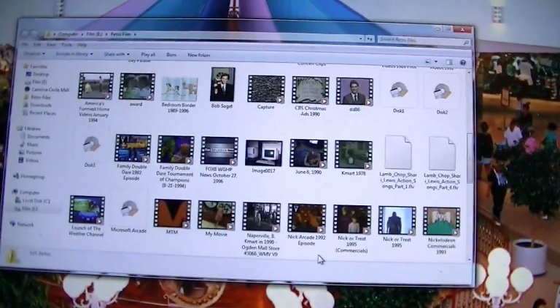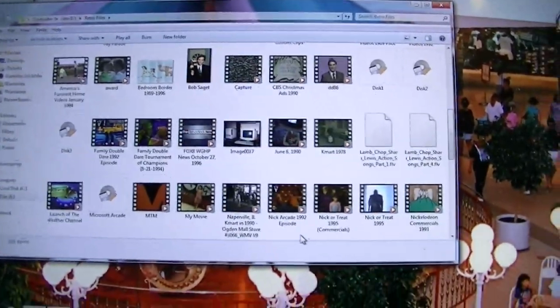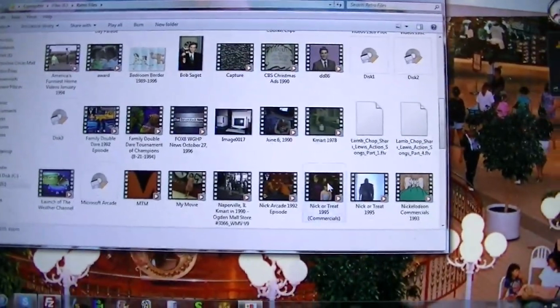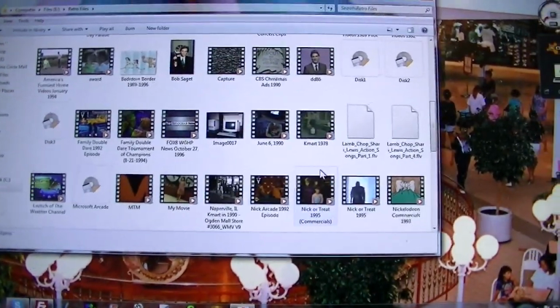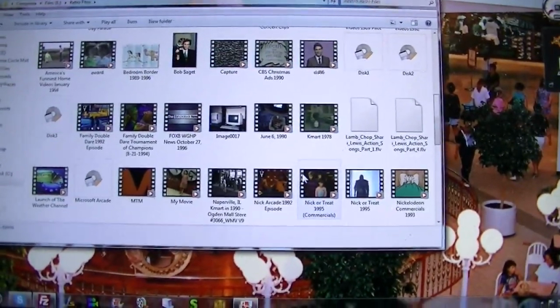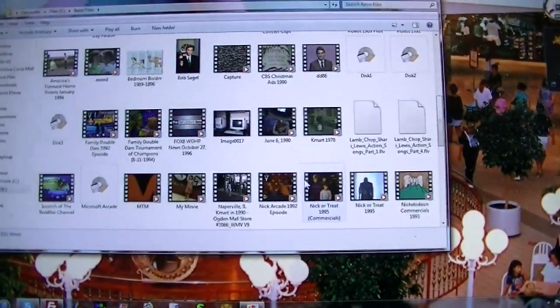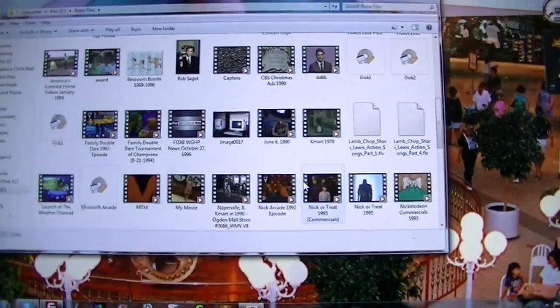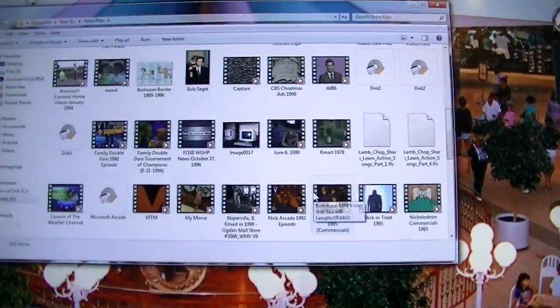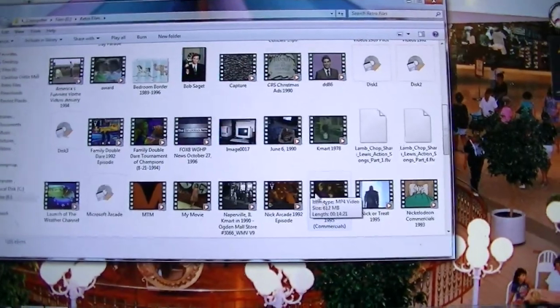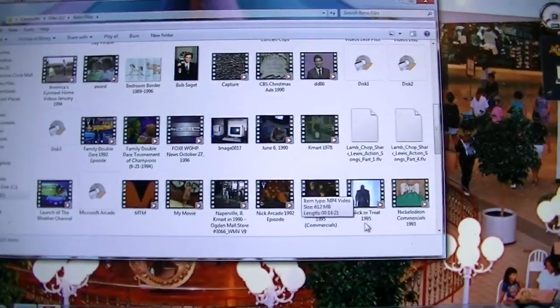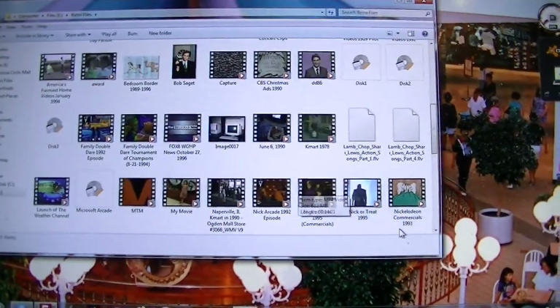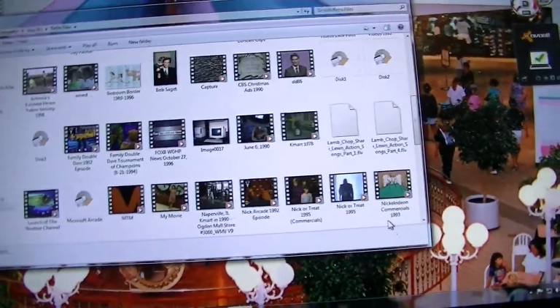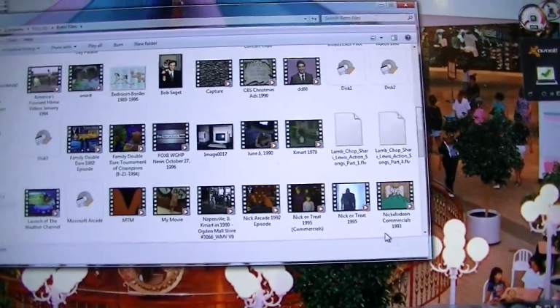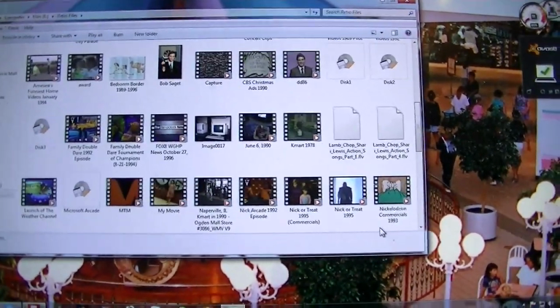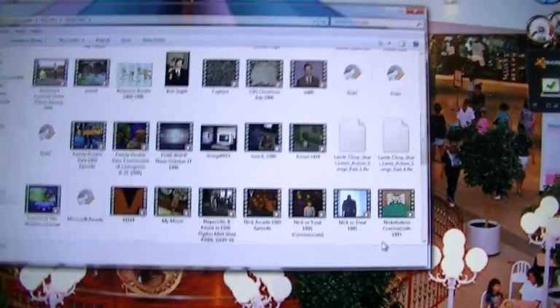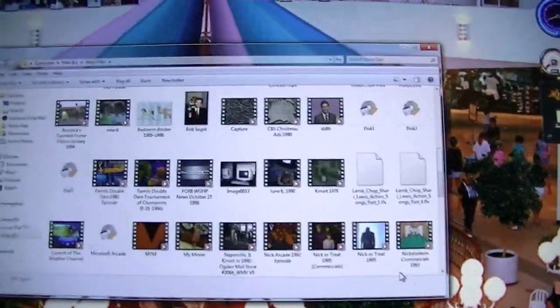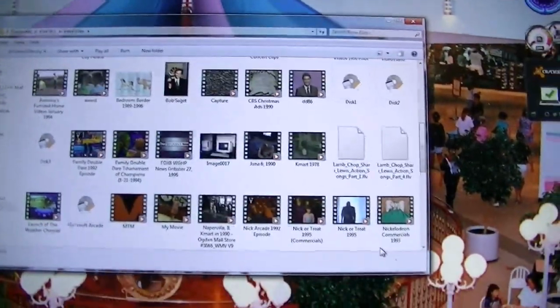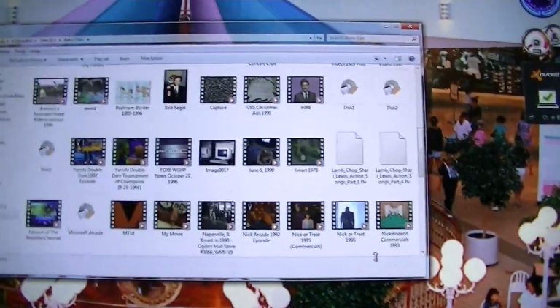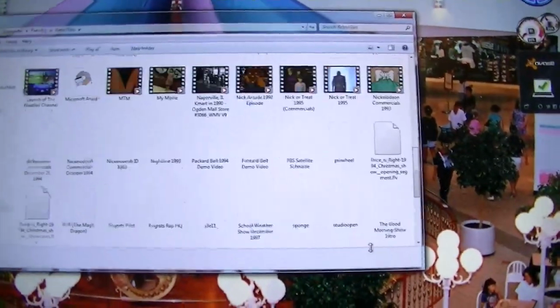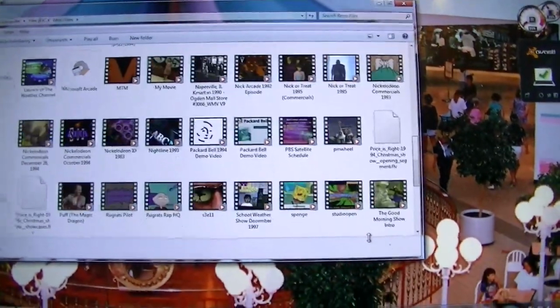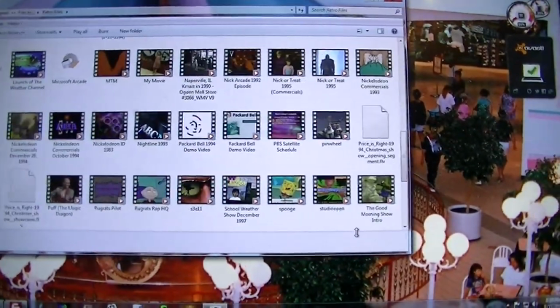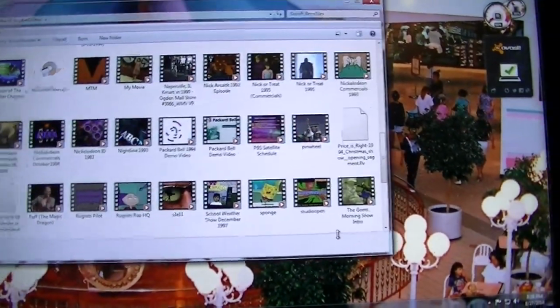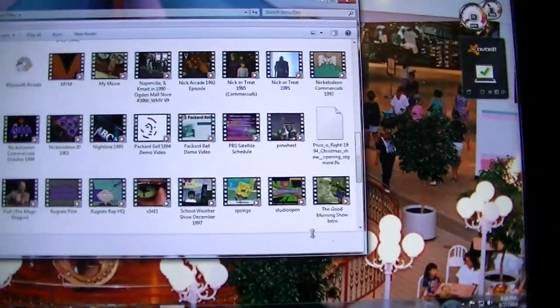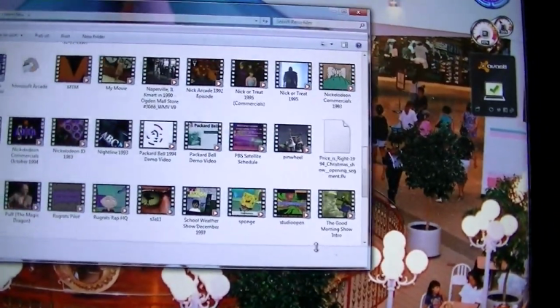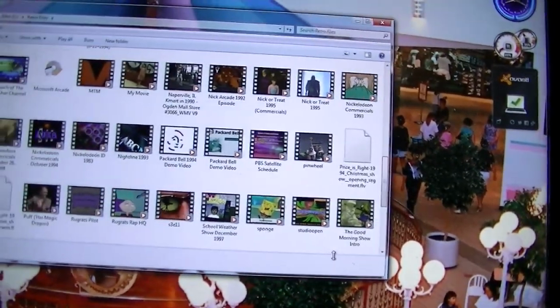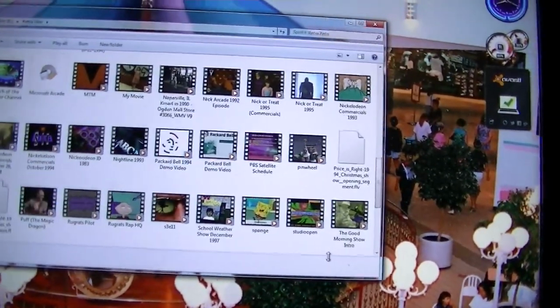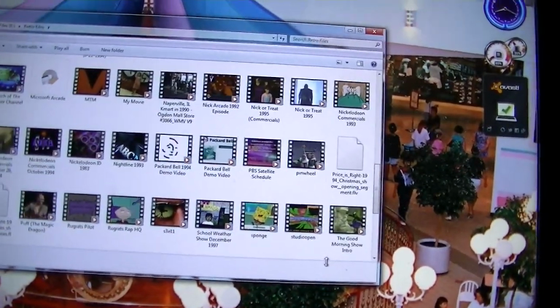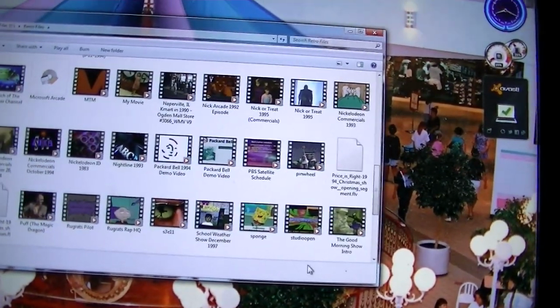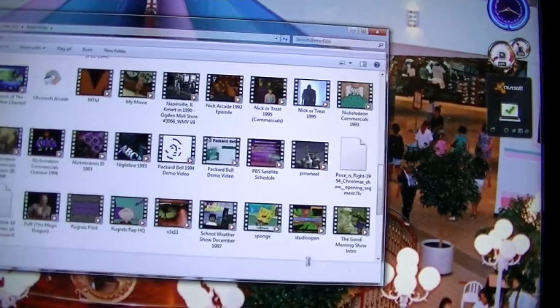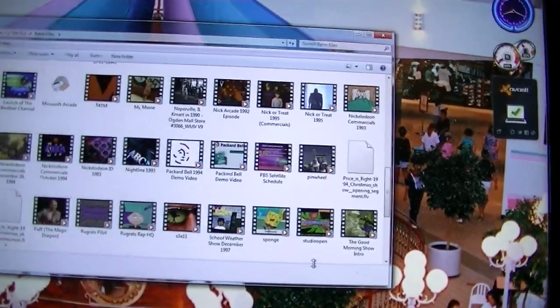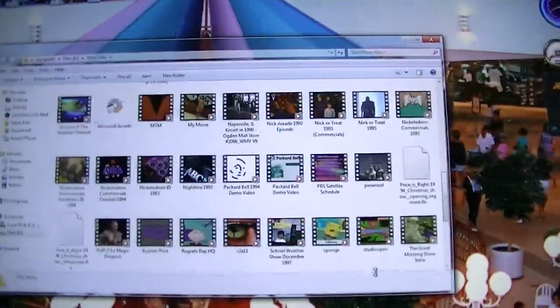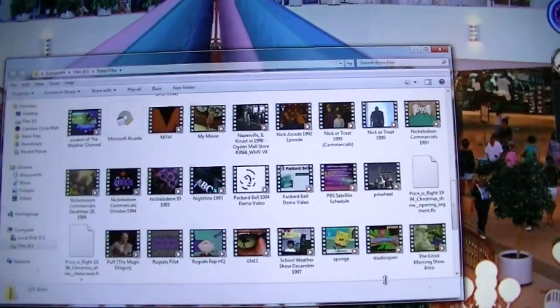You can see some of the stuff I have here. Some of the stuff is for my own collection; some of it I've downloaded off the internet over the years.